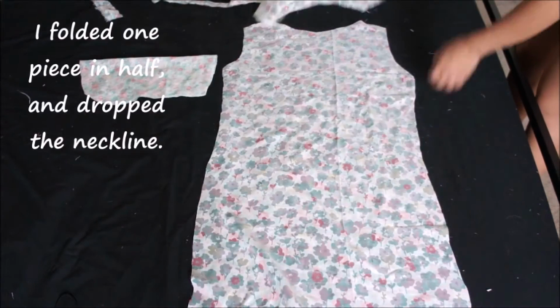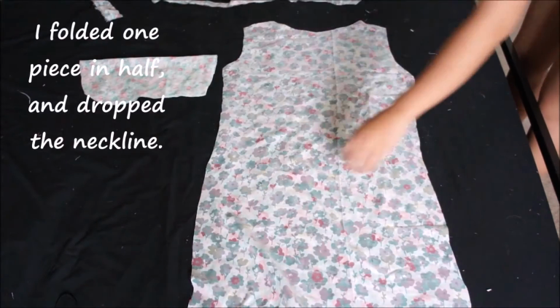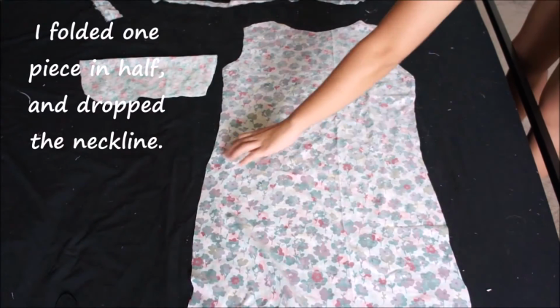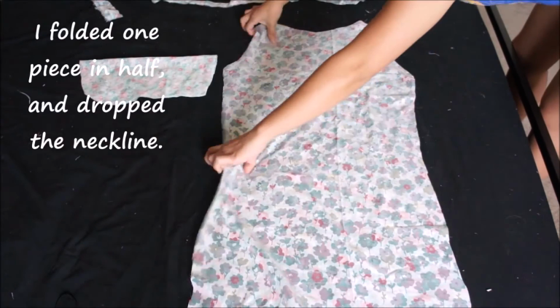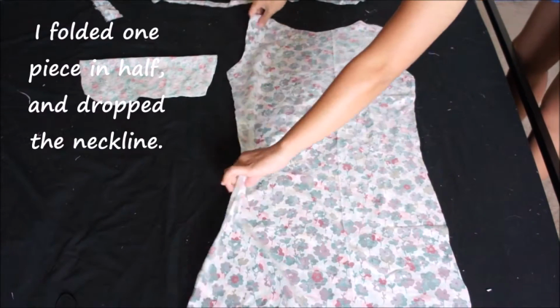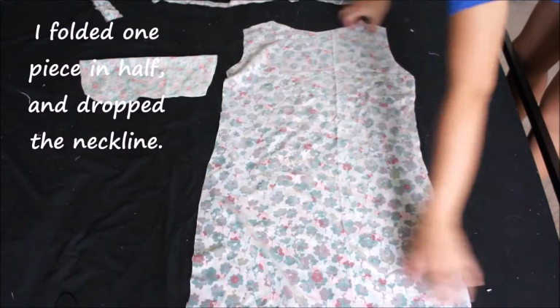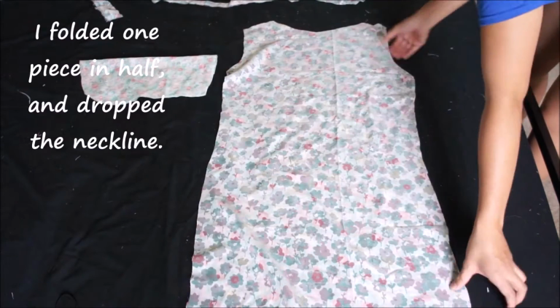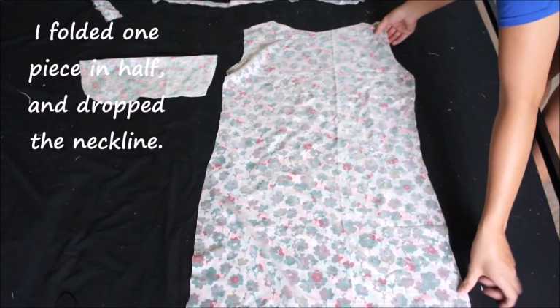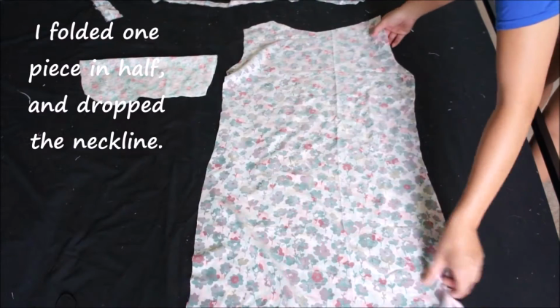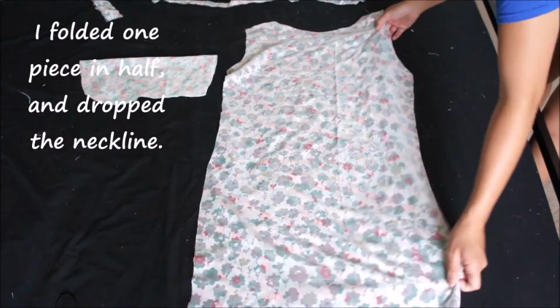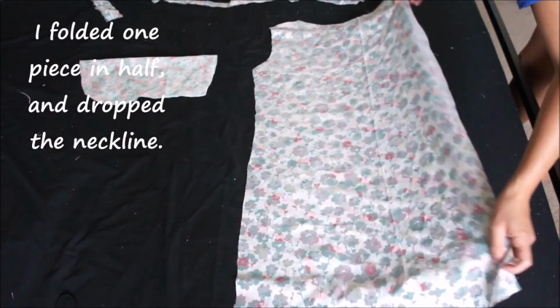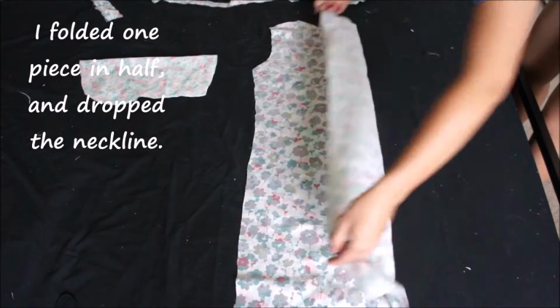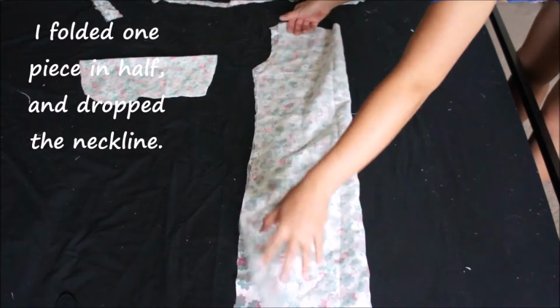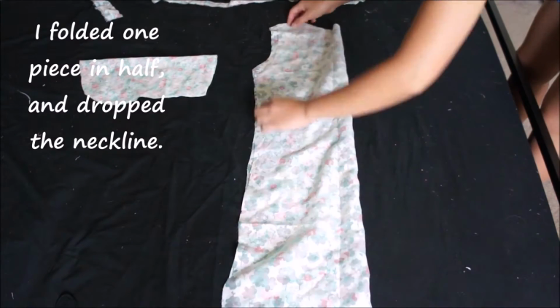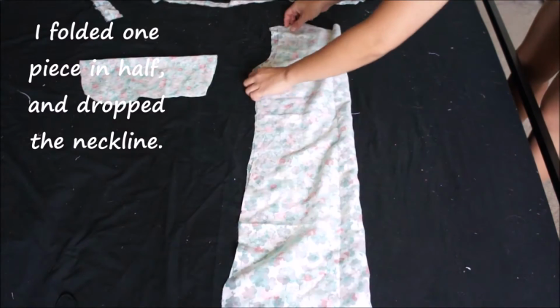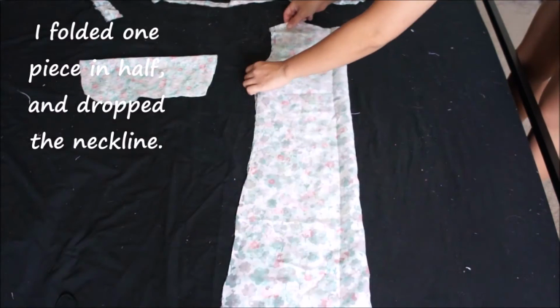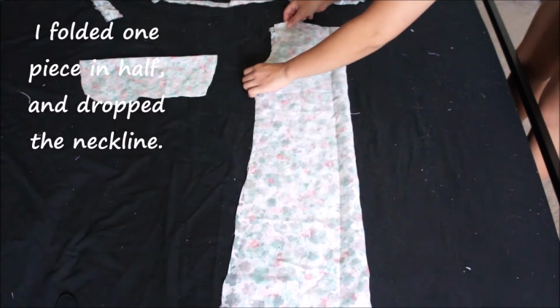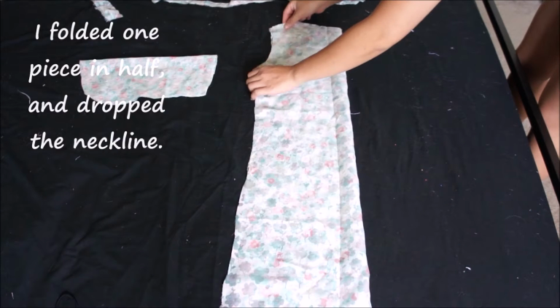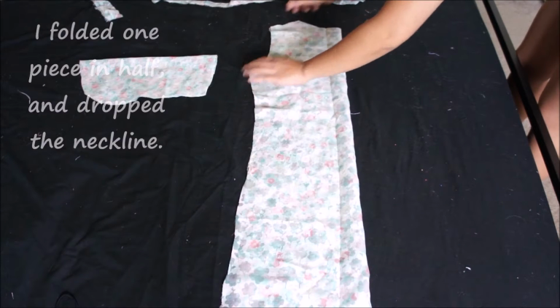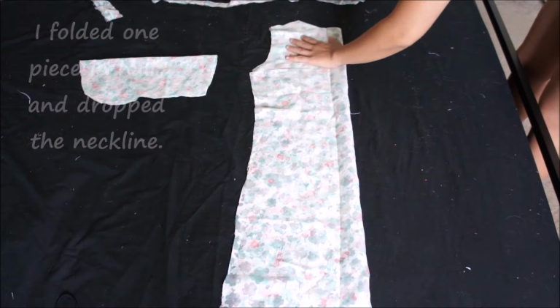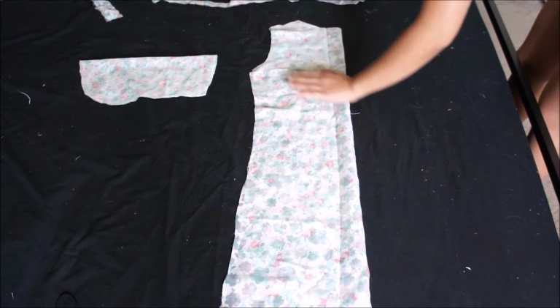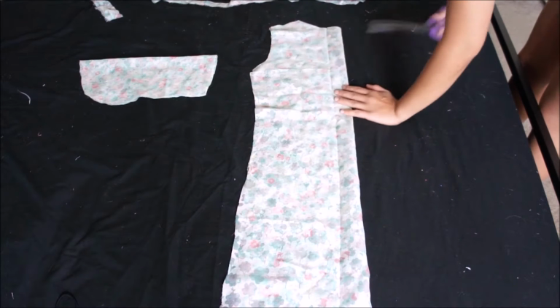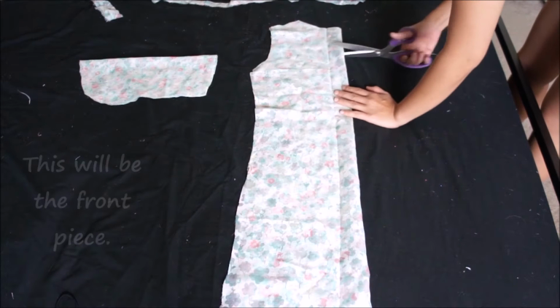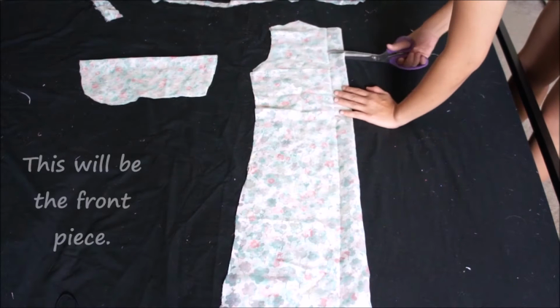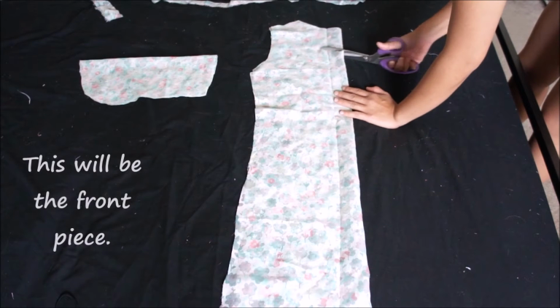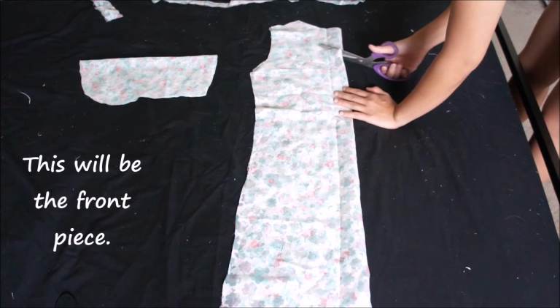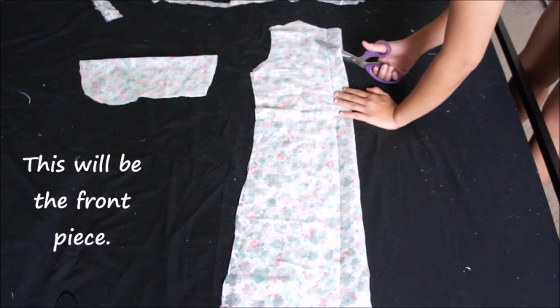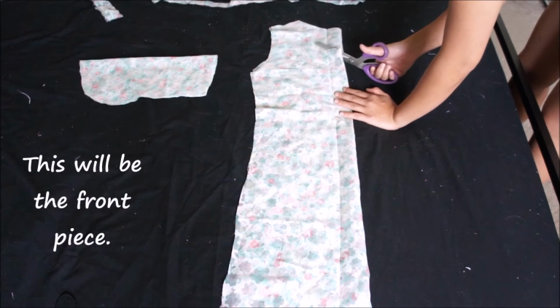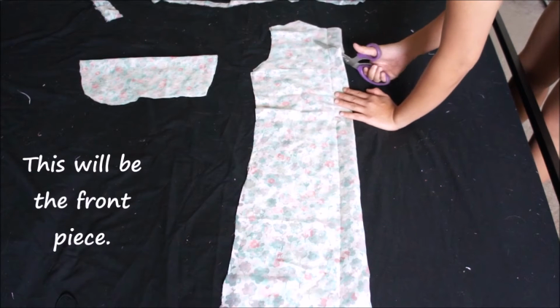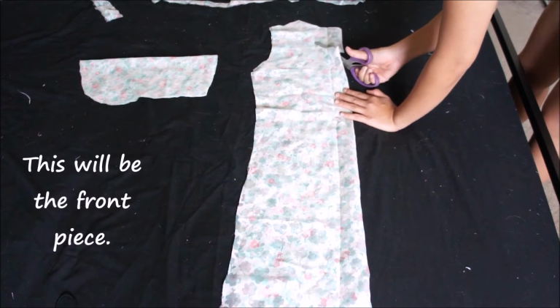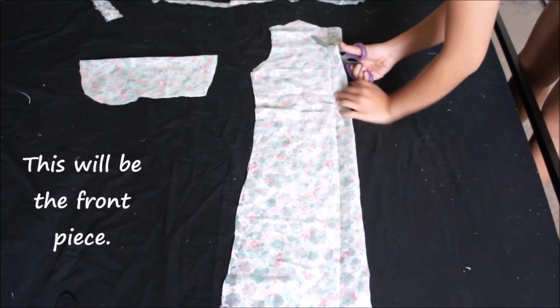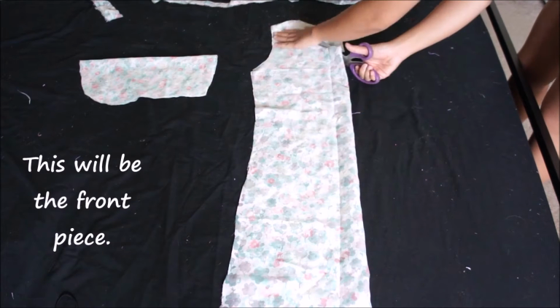Taking only one piece, I folded it in half and dropped the neckline by a few inches. This will make it my front piece.